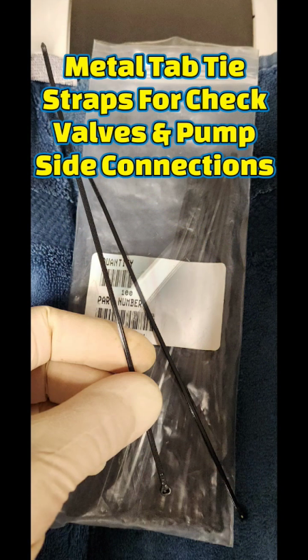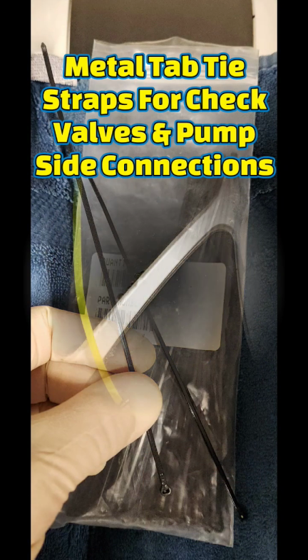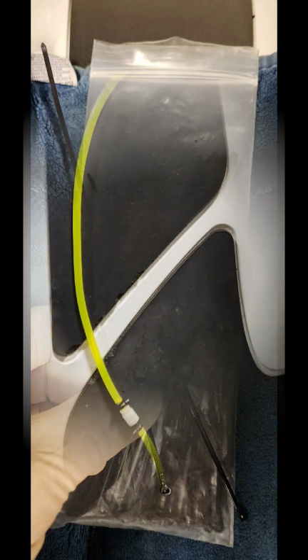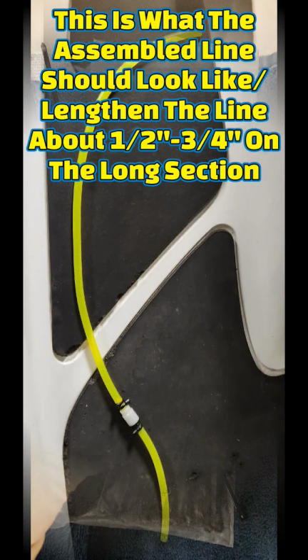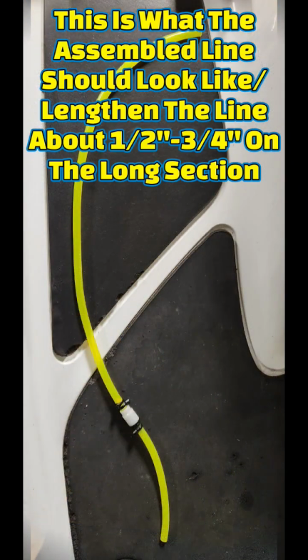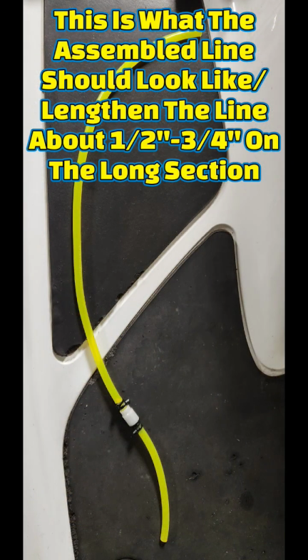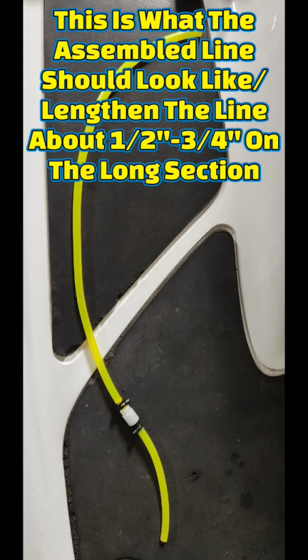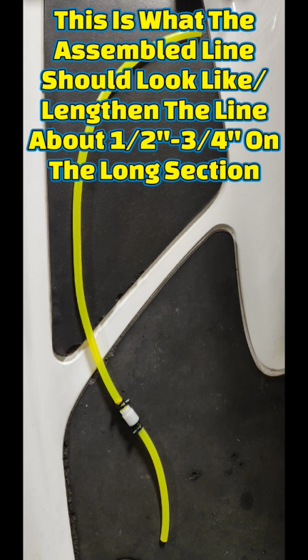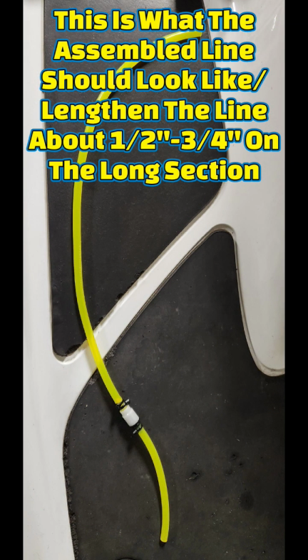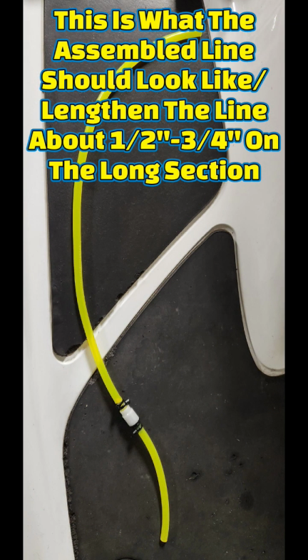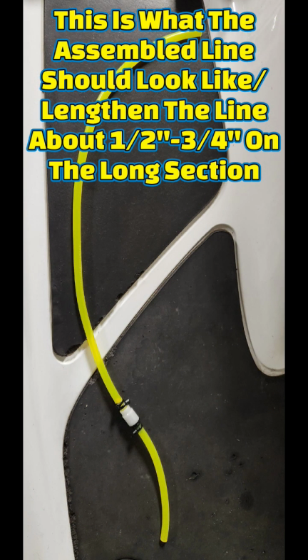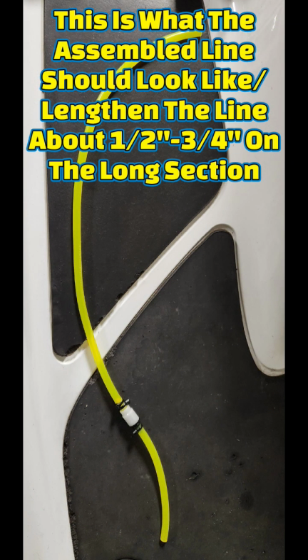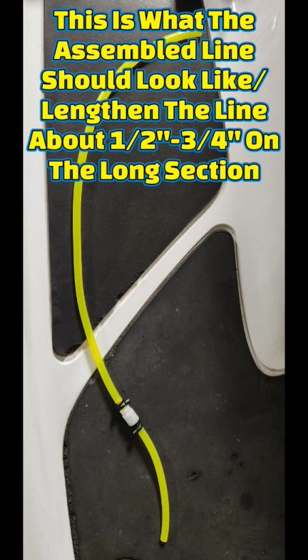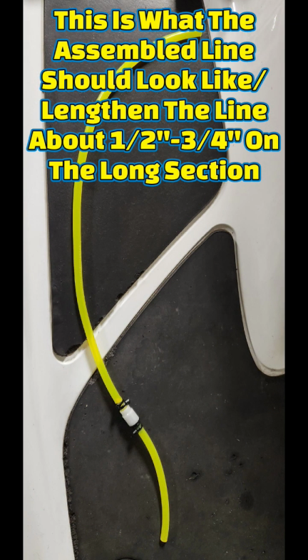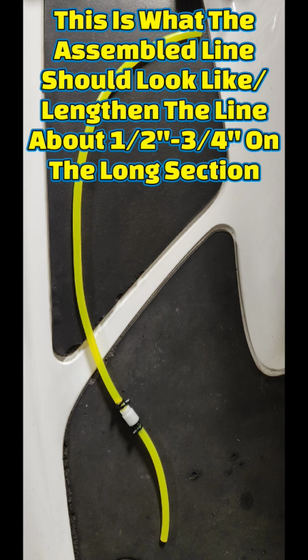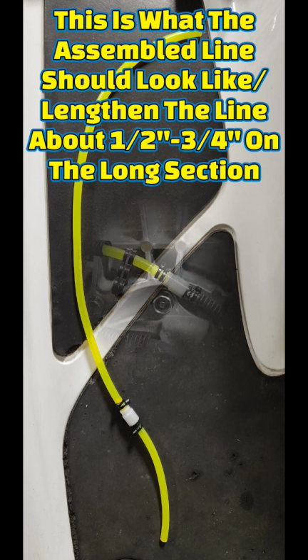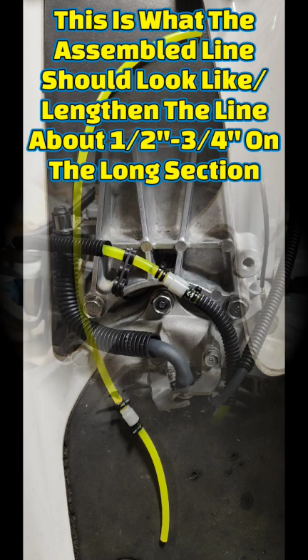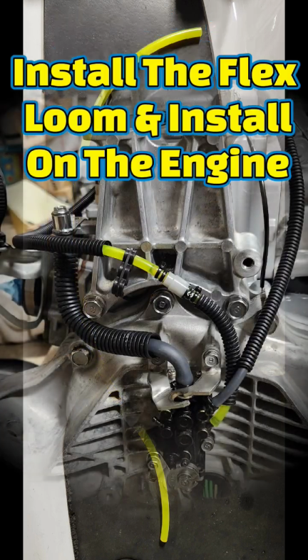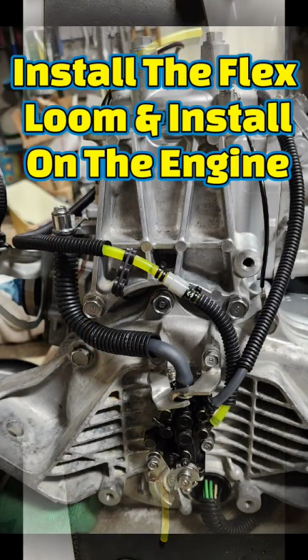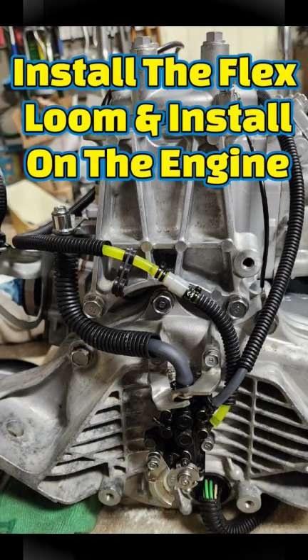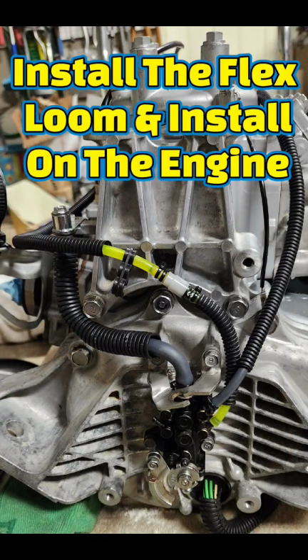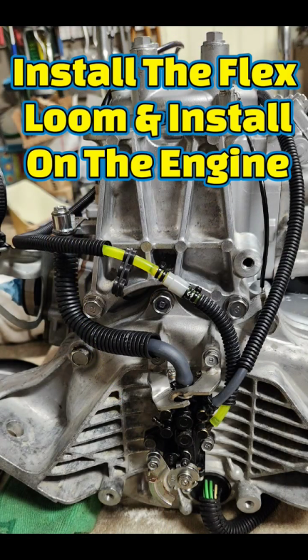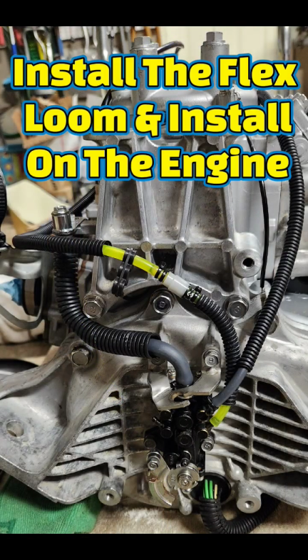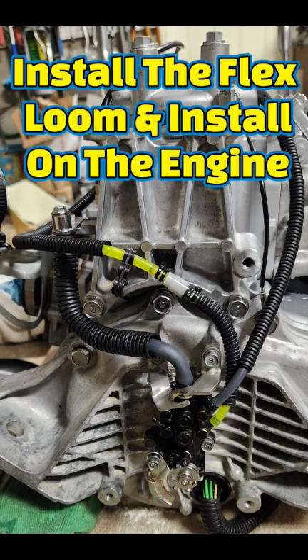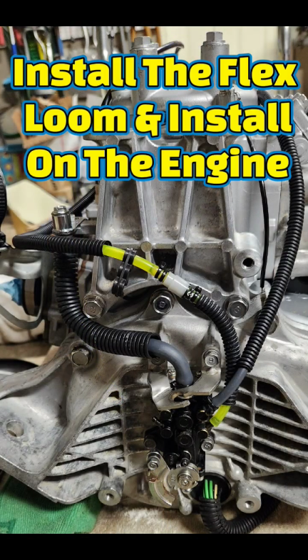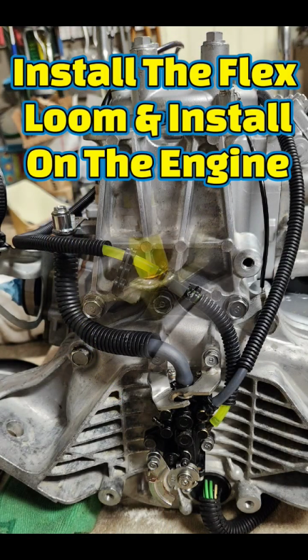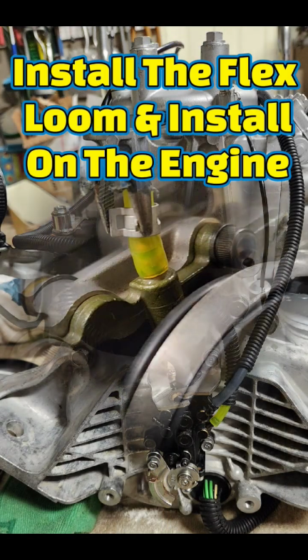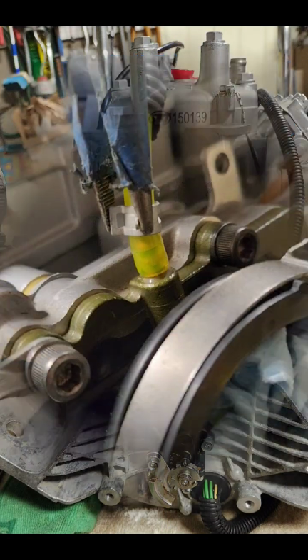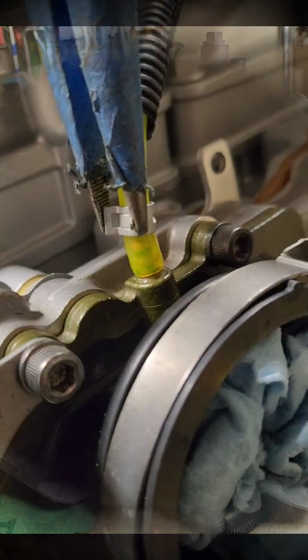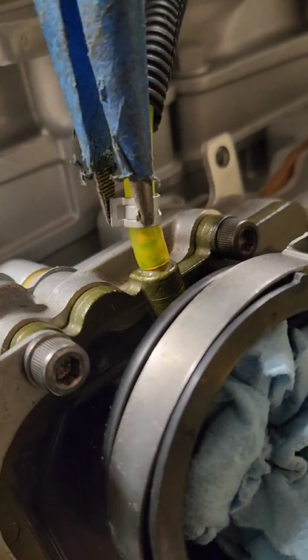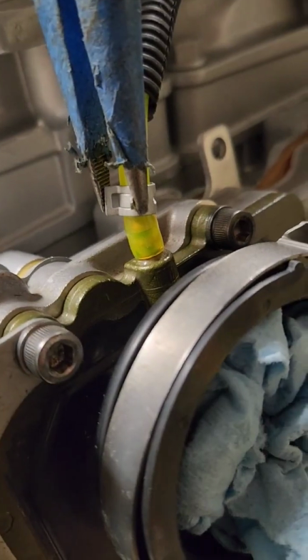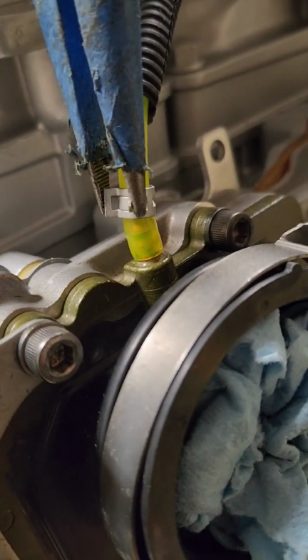Make sure the check valve arrows are pointing towards the intake, install the line on the intake side nipple, and secure with a squeeze clamp.